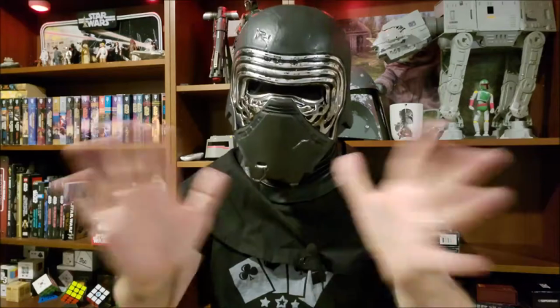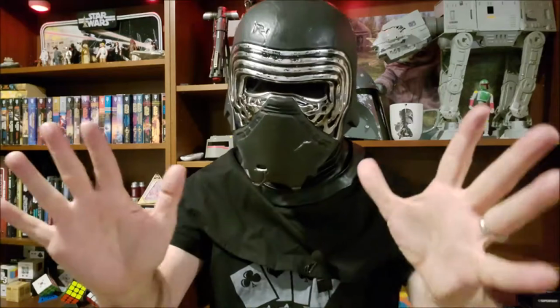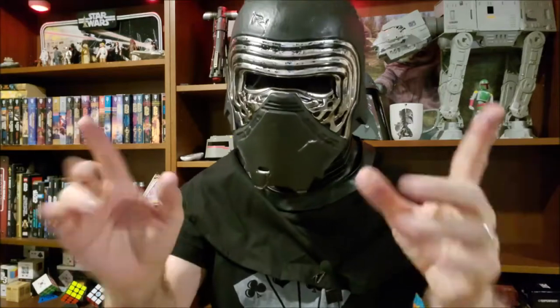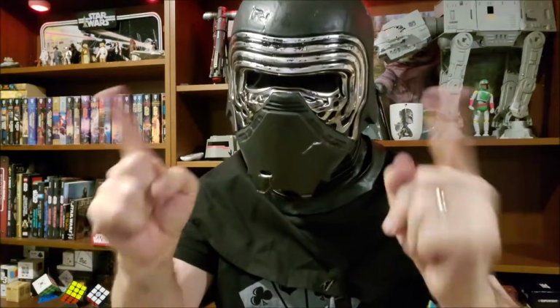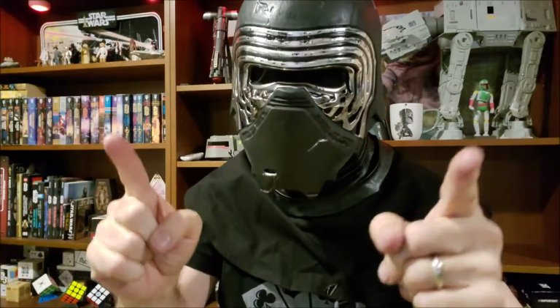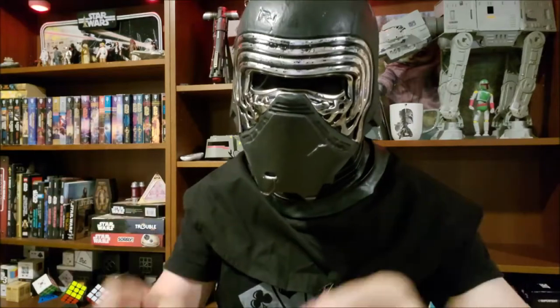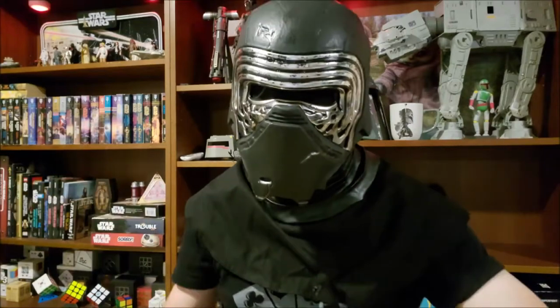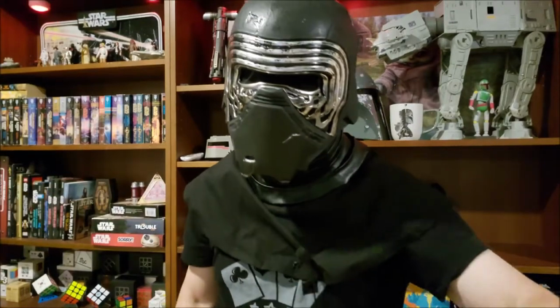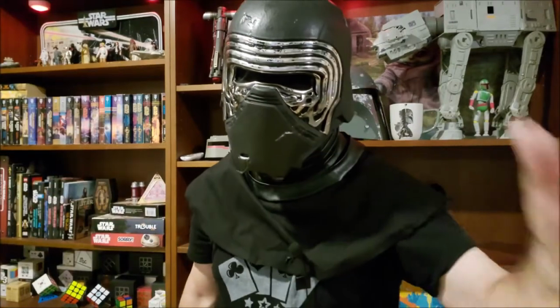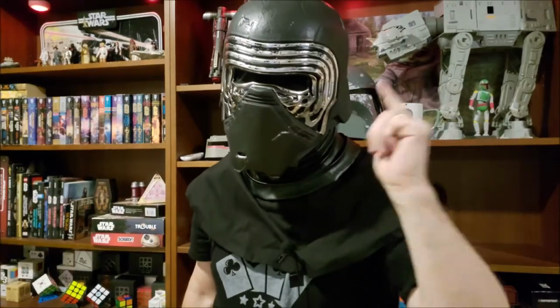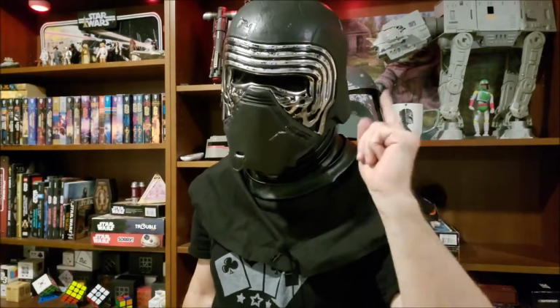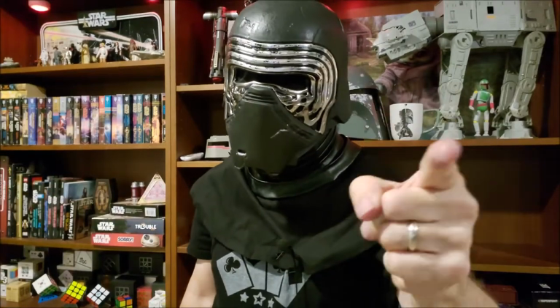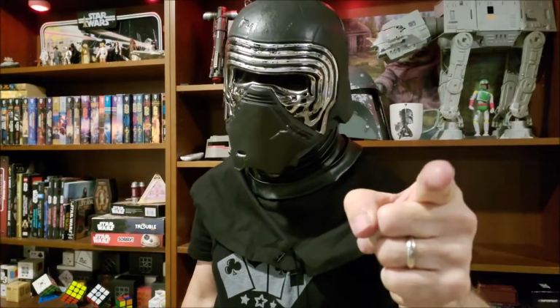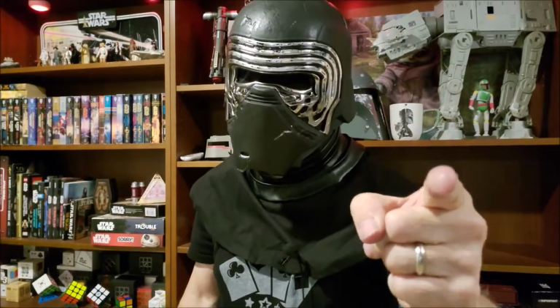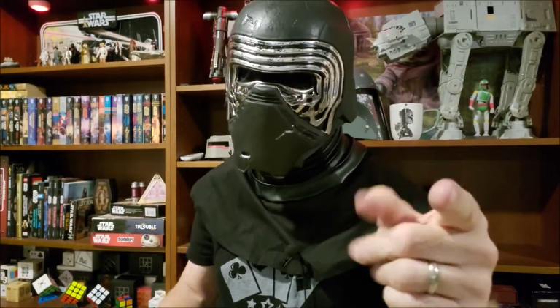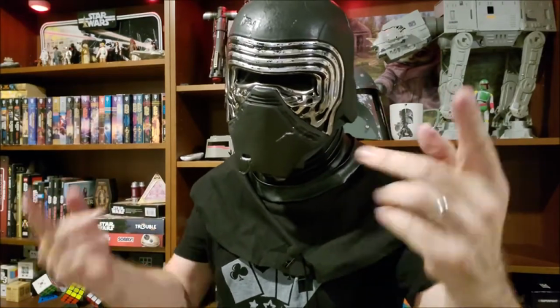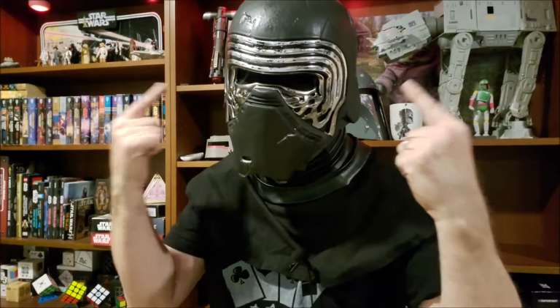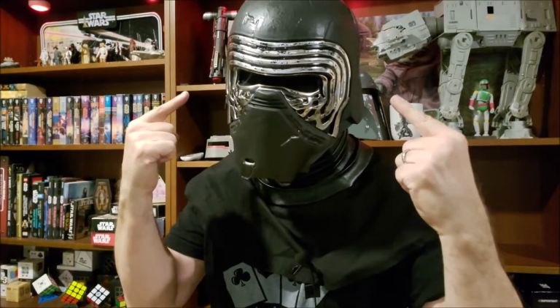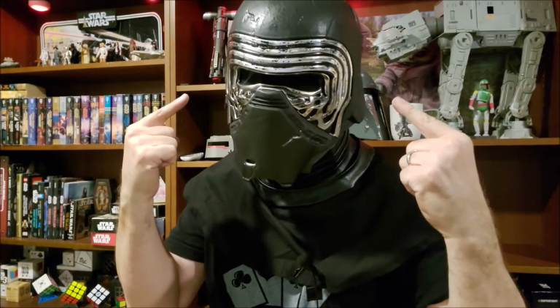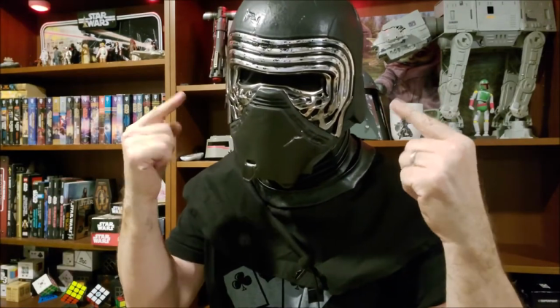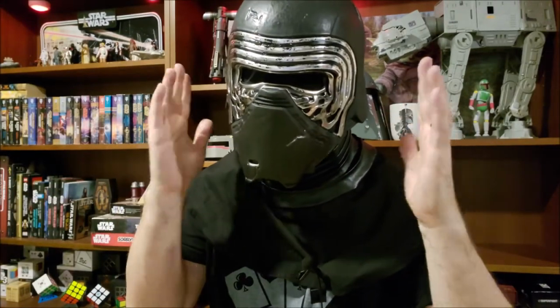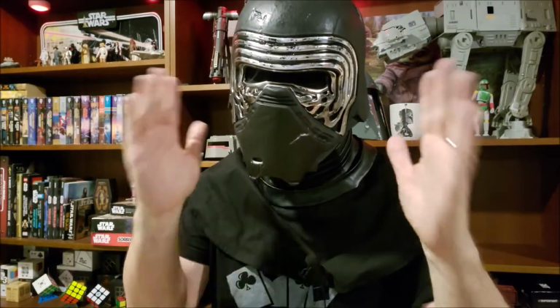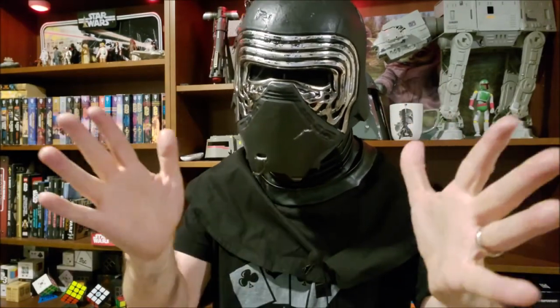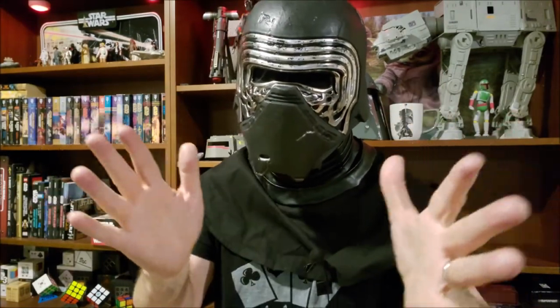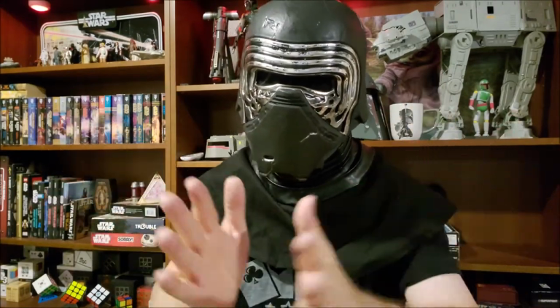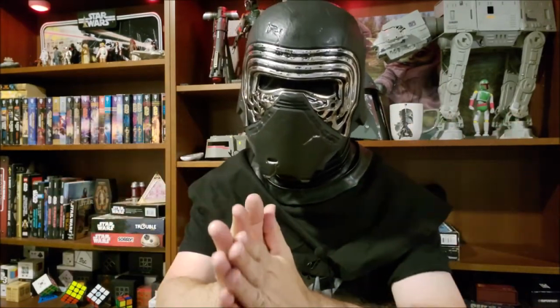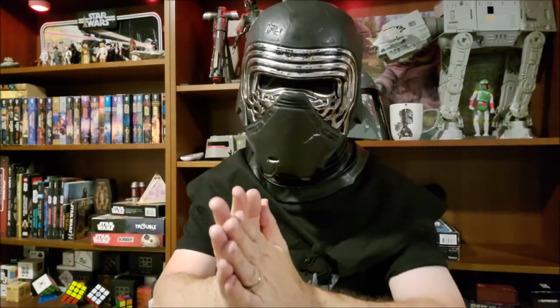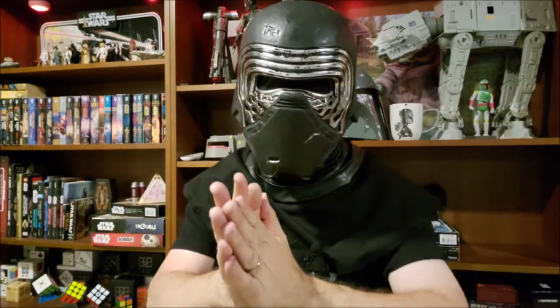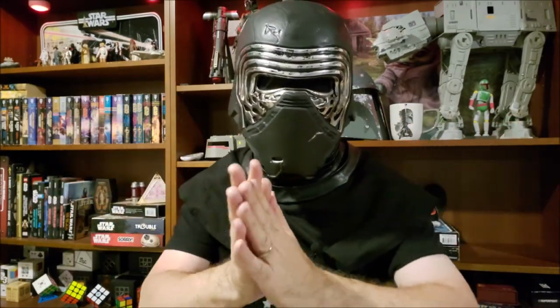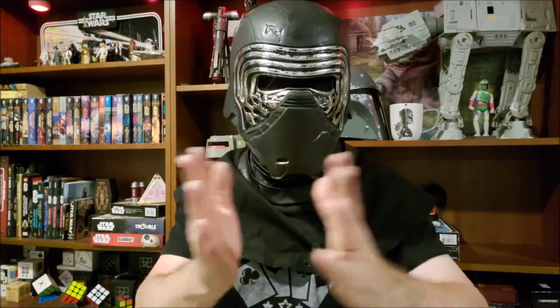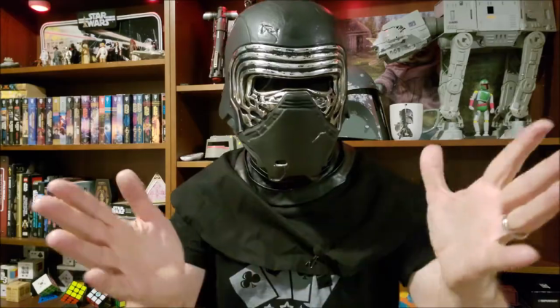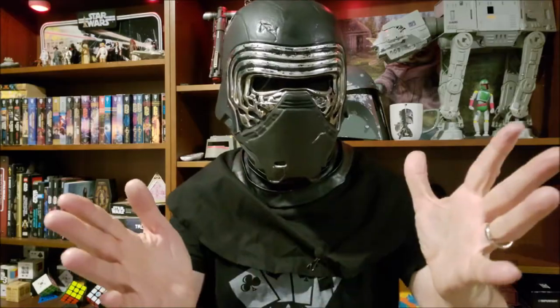Hey everybody, welcome back to my Star Wars channel, and this is how I modified my Black Series Kylo Ren helmet.